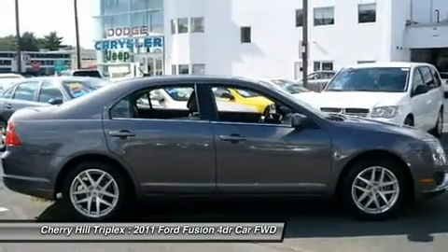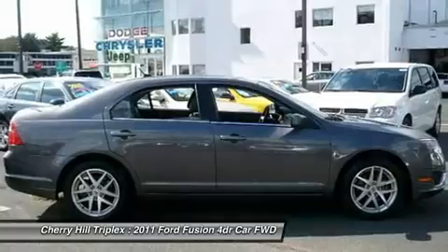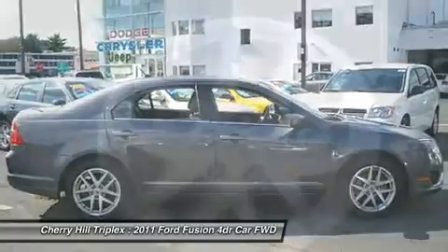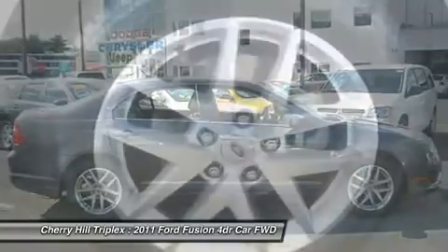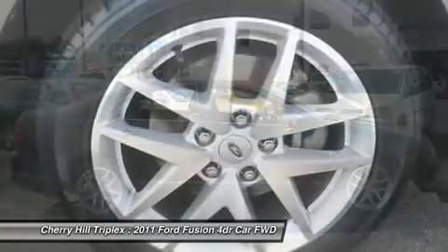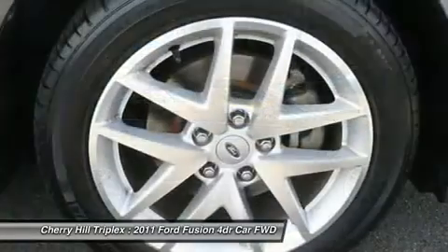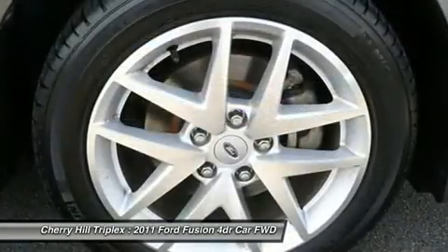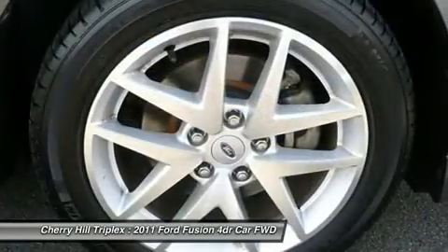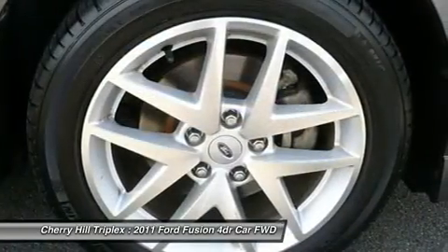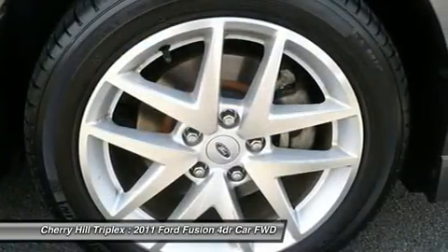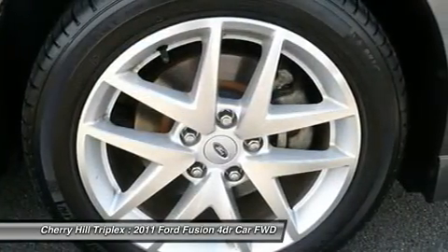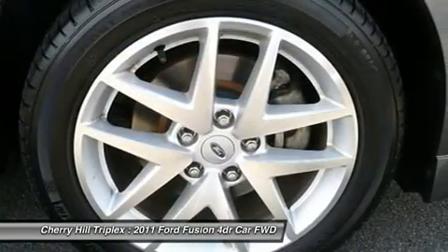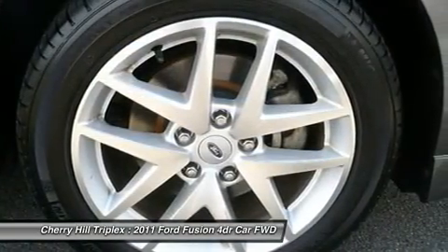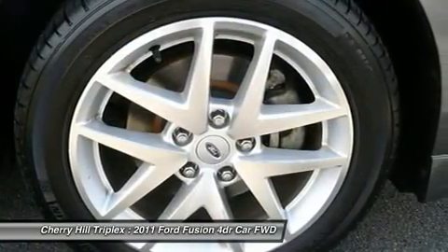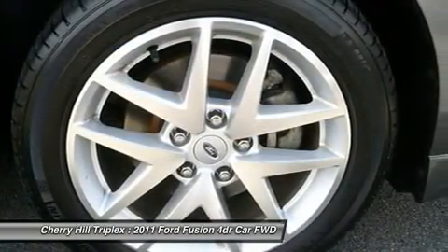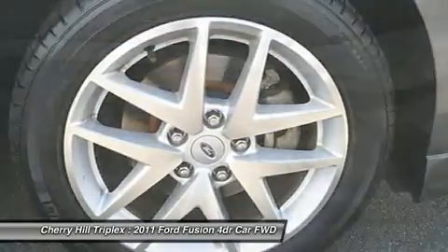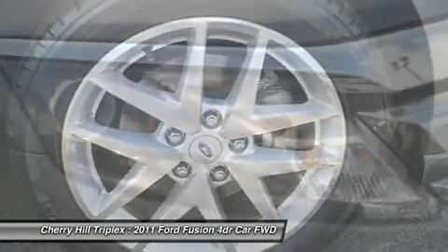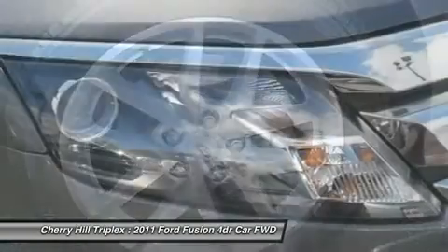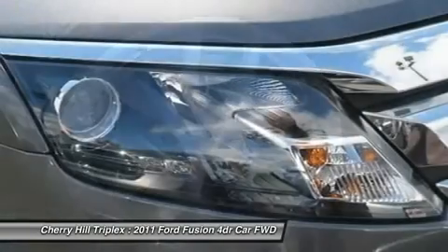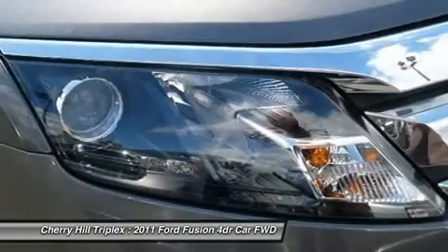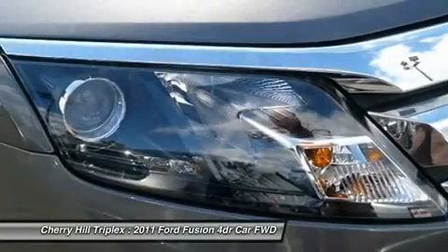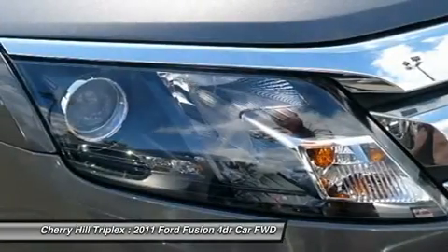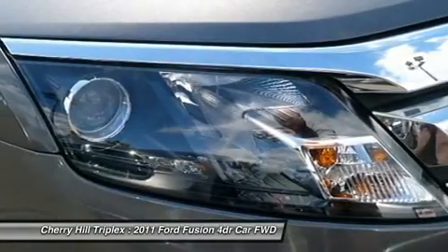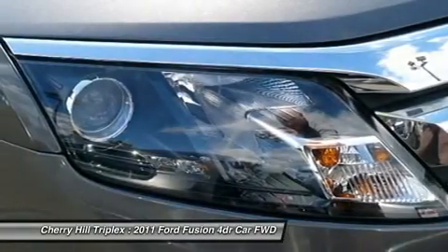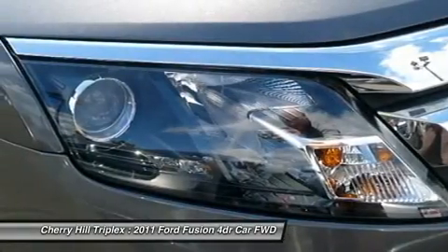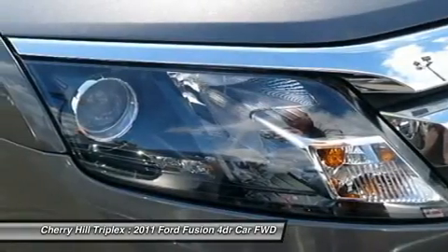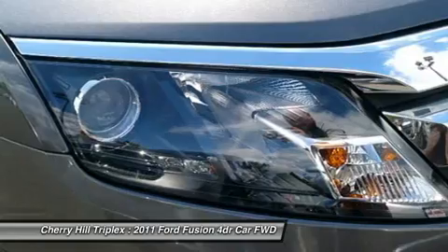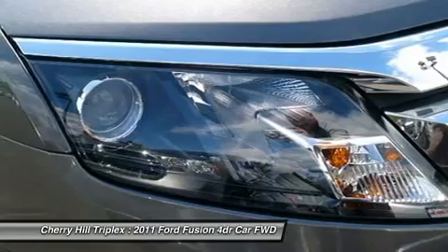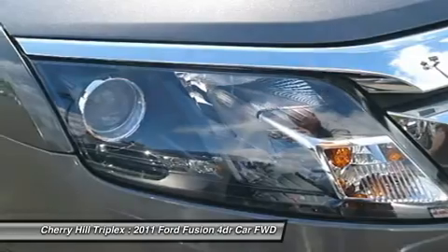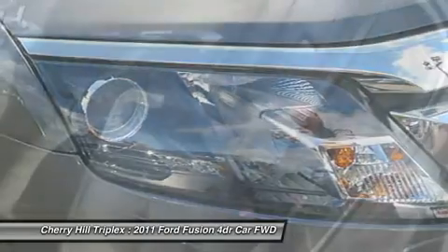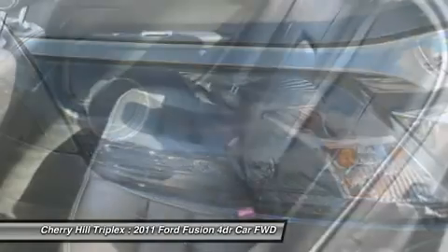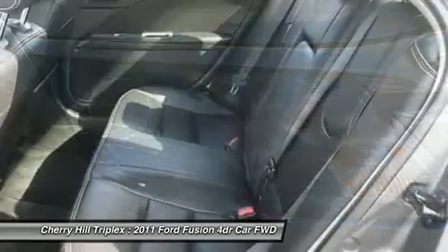Cruise control, floor mats, four-wheel disc brakes, six-speed automatic transmission, and keyless entry.